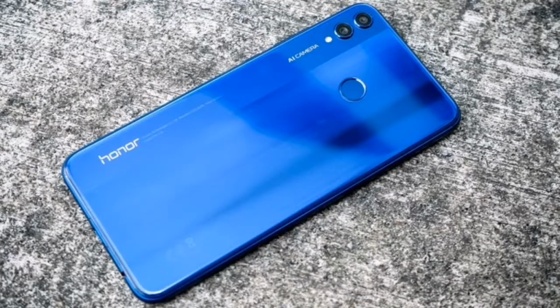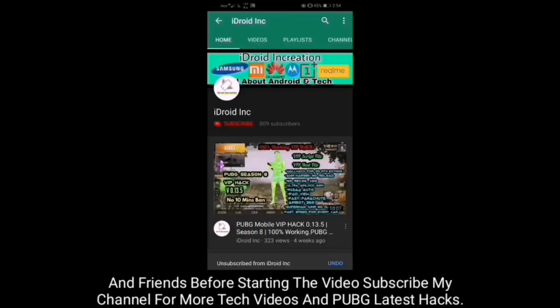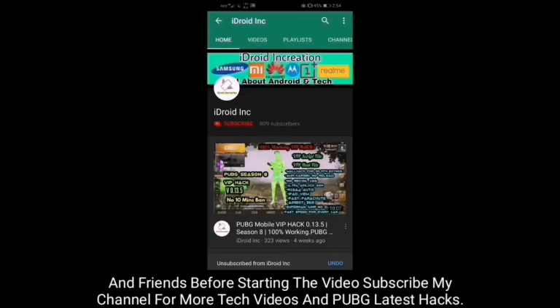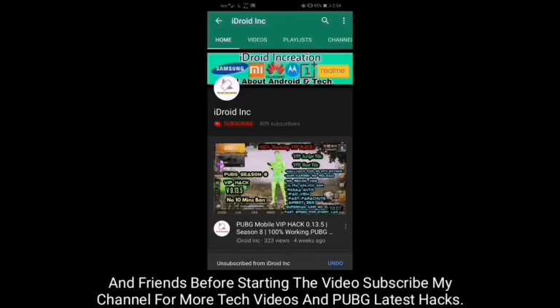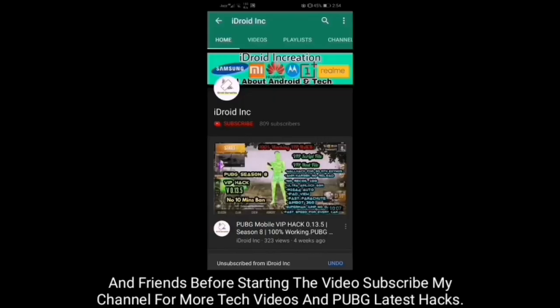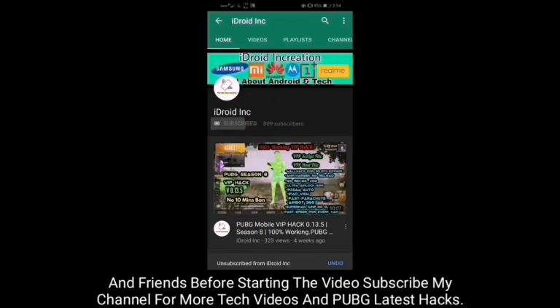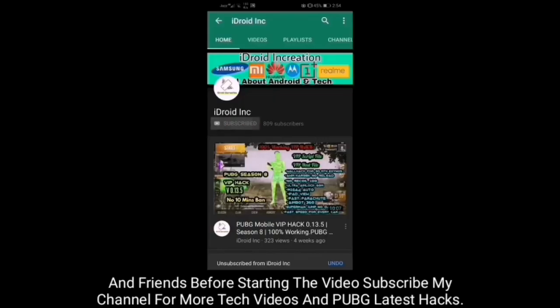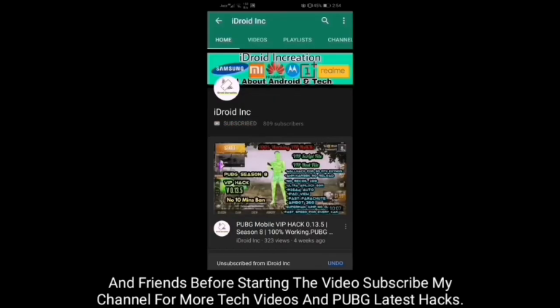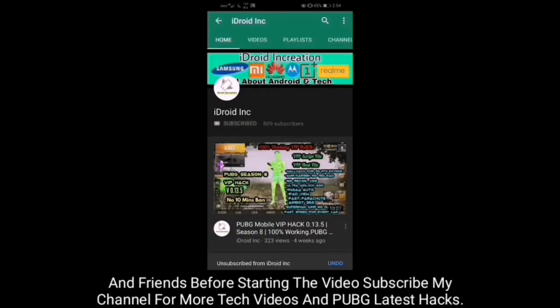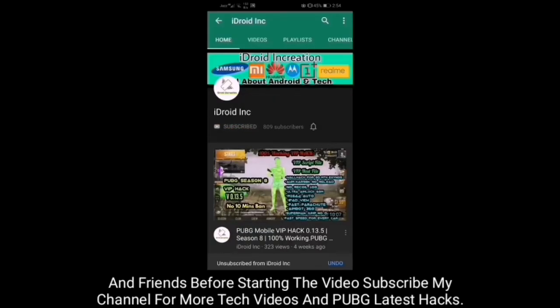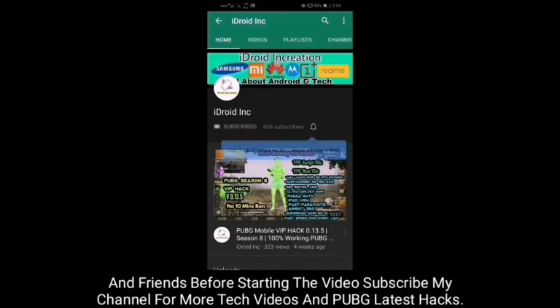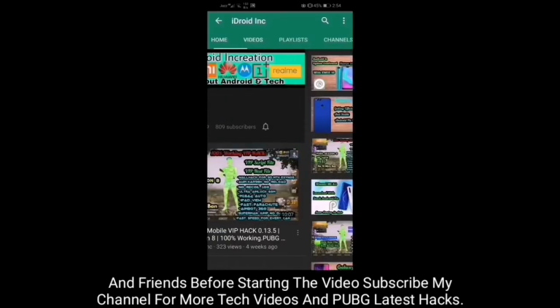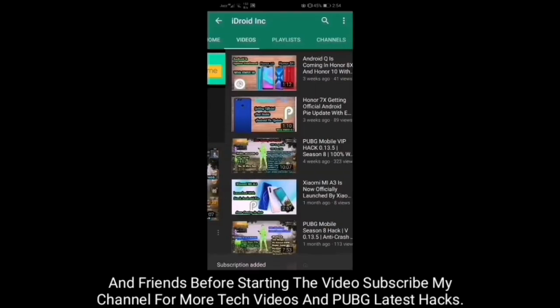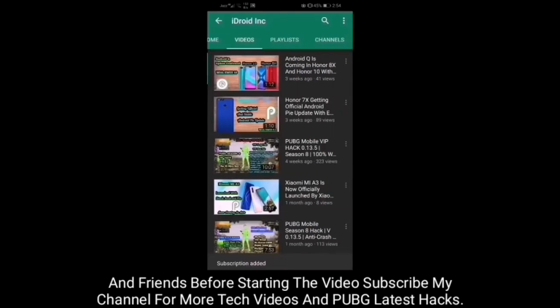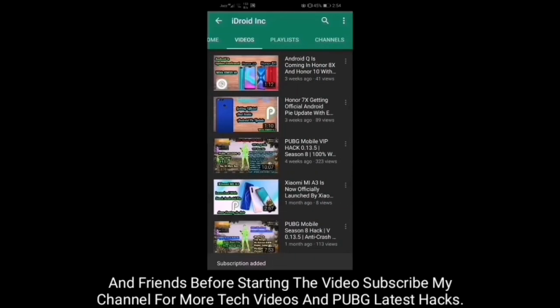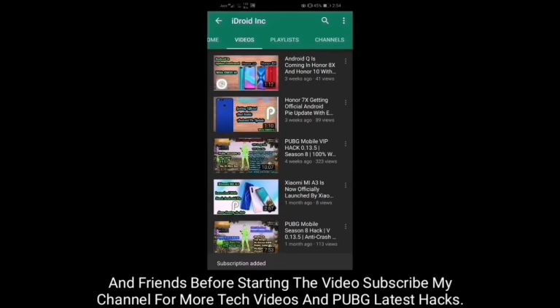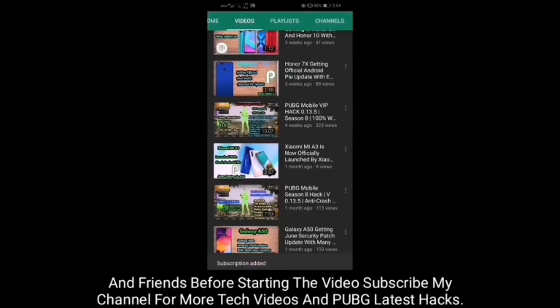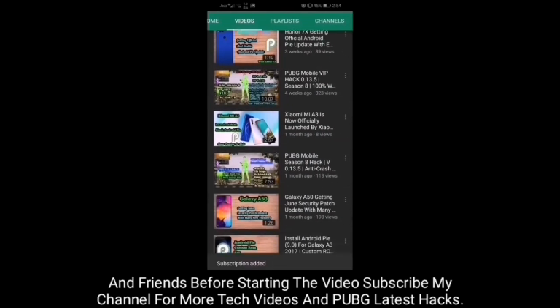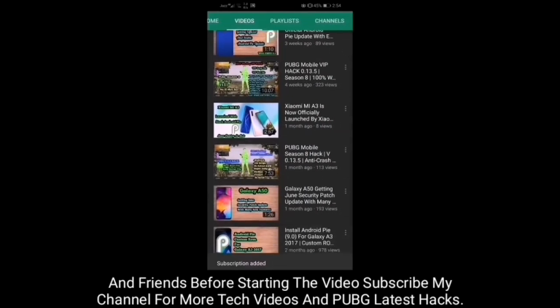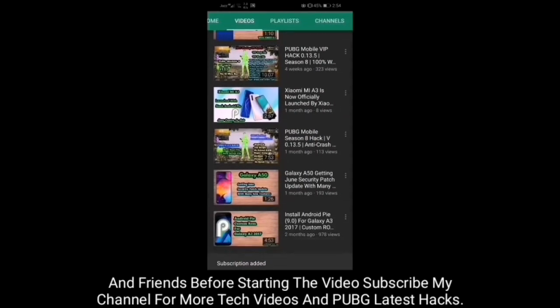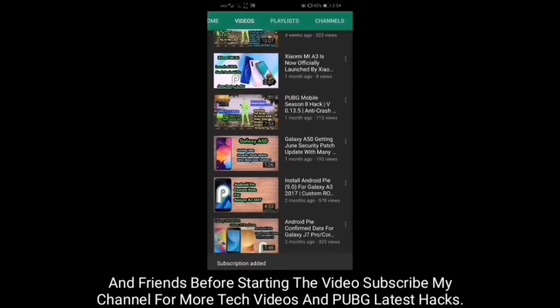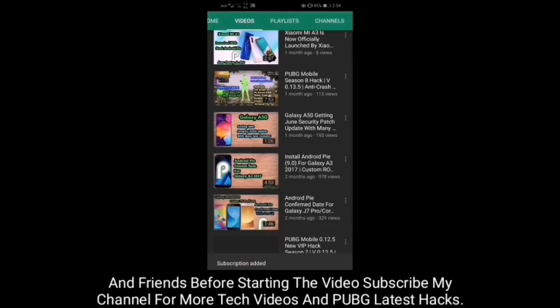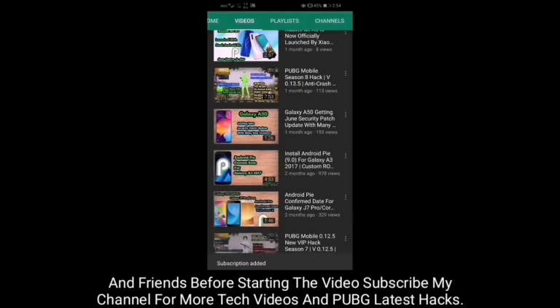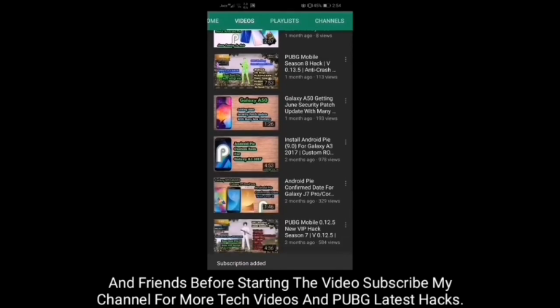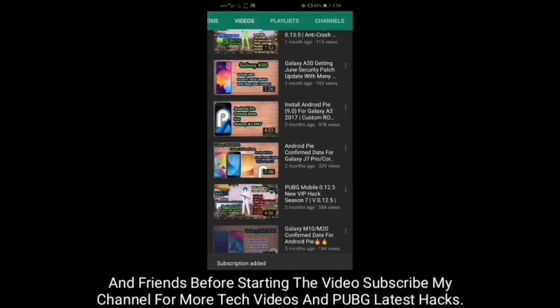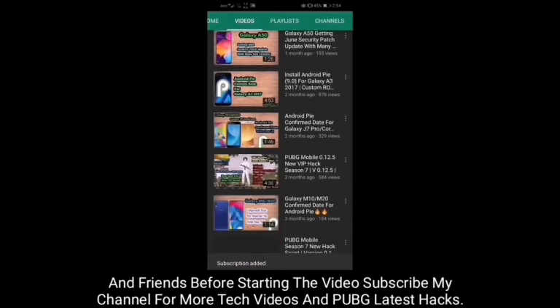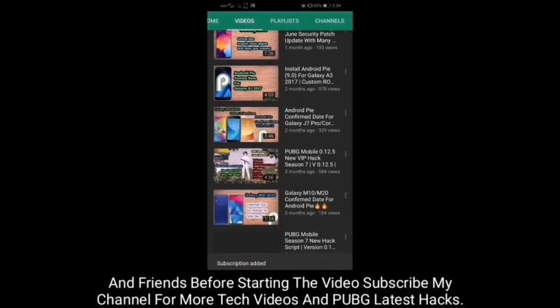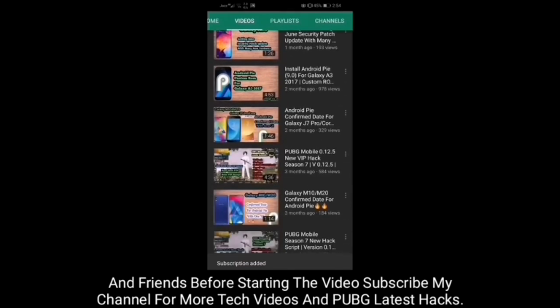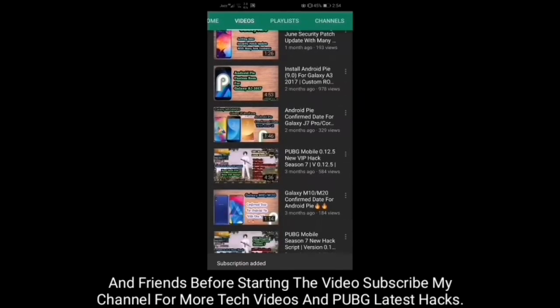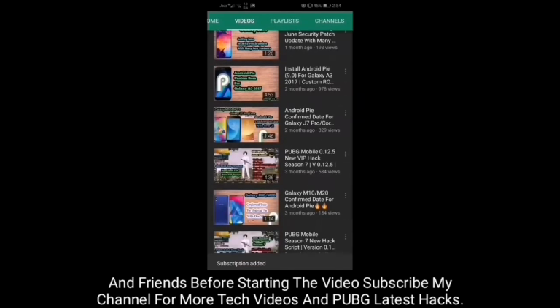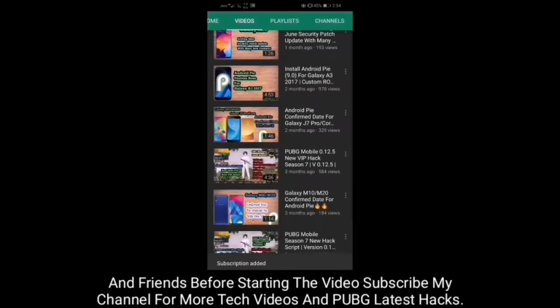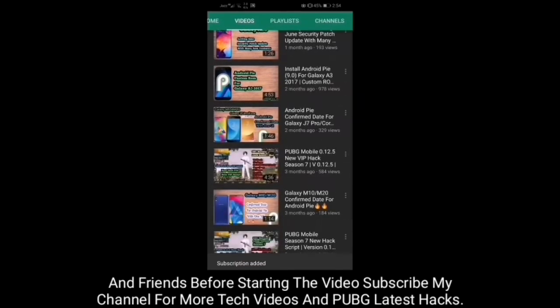And friends, before starting the video, subscribe to my channel for more tech videos and PUBG Mobile latest hacks.